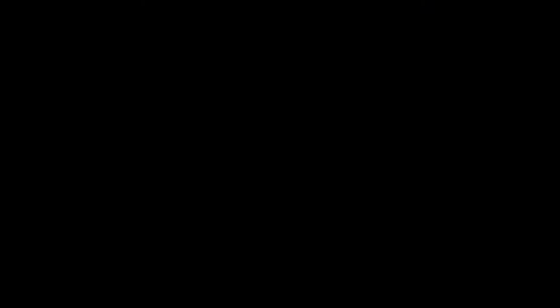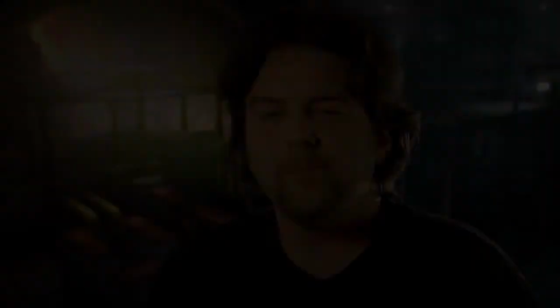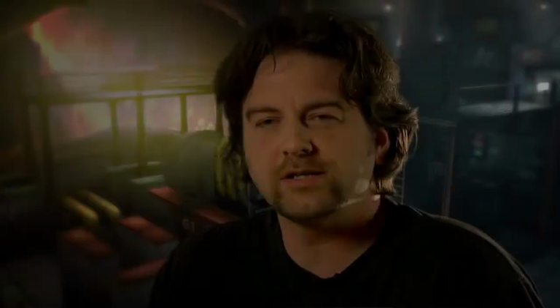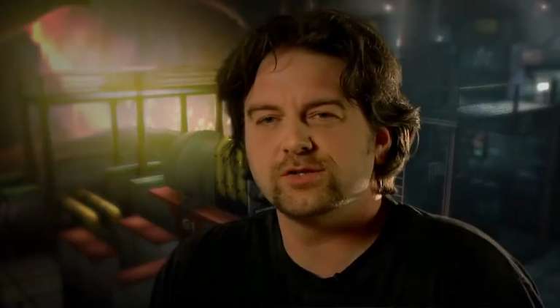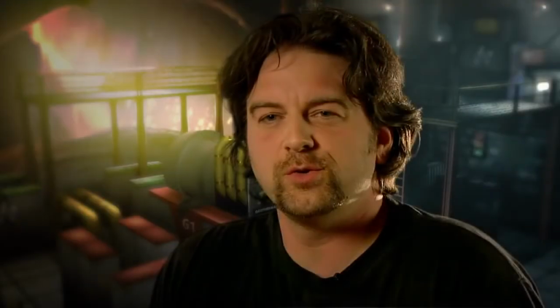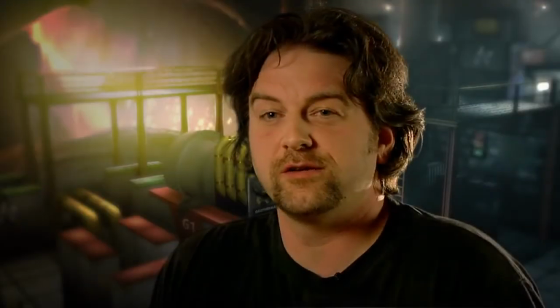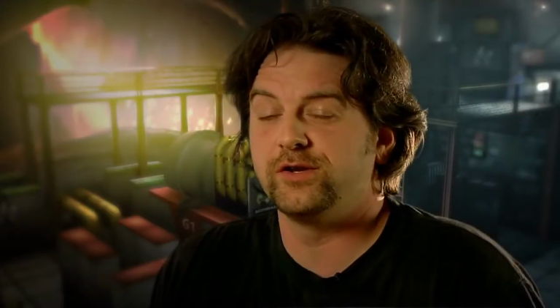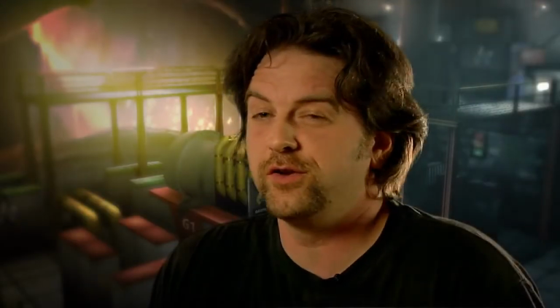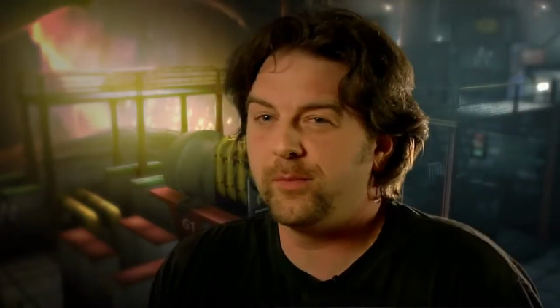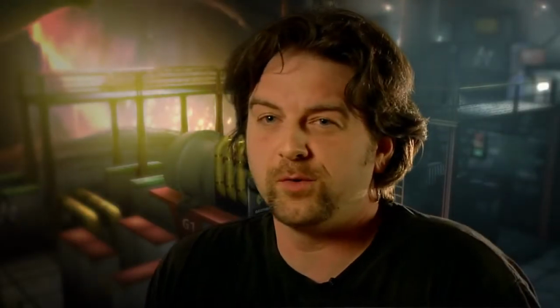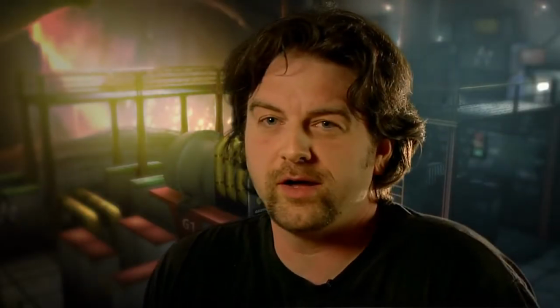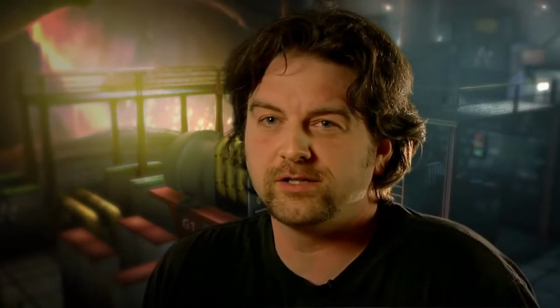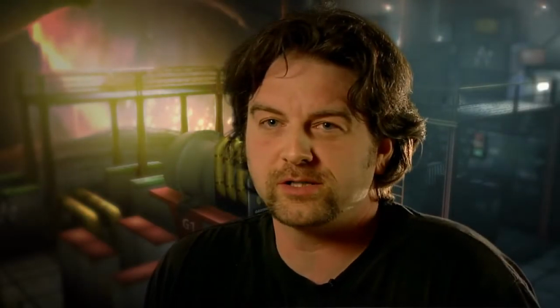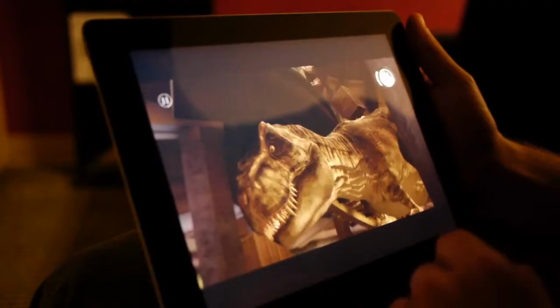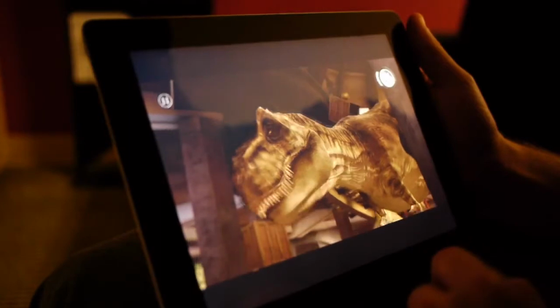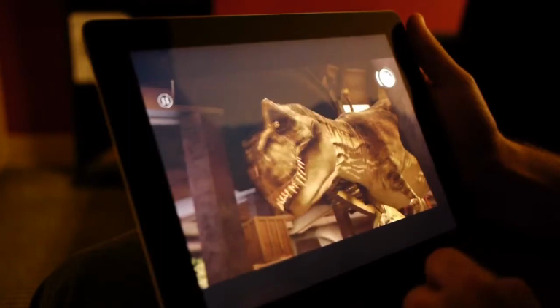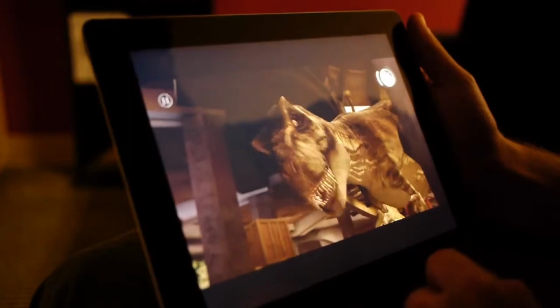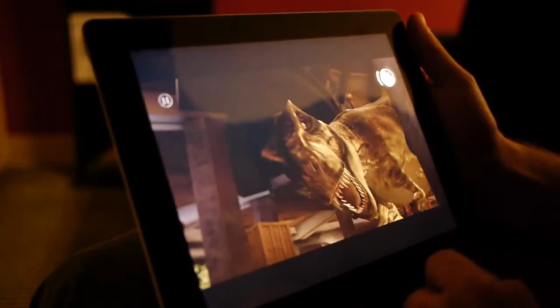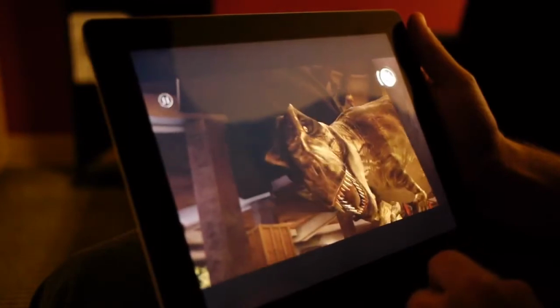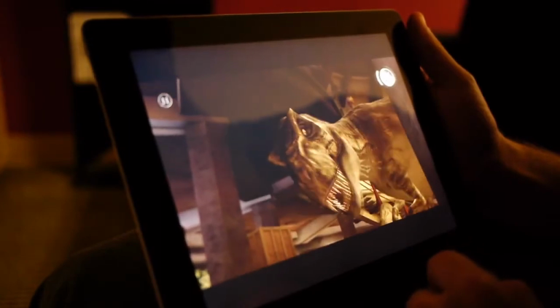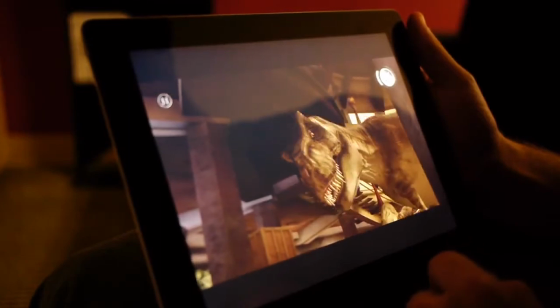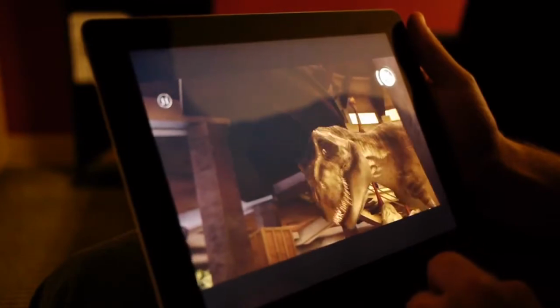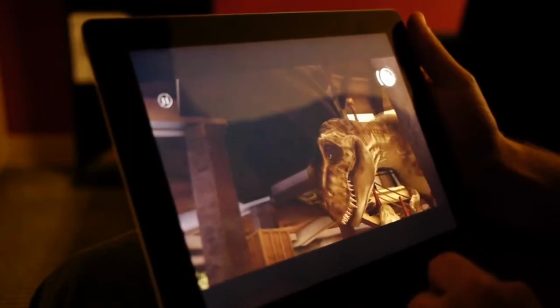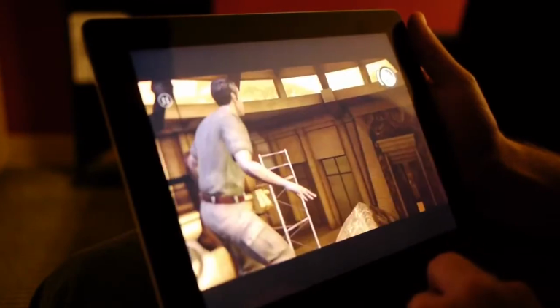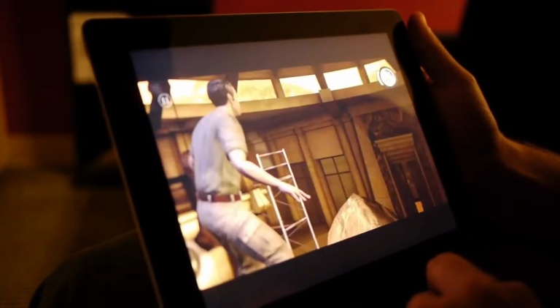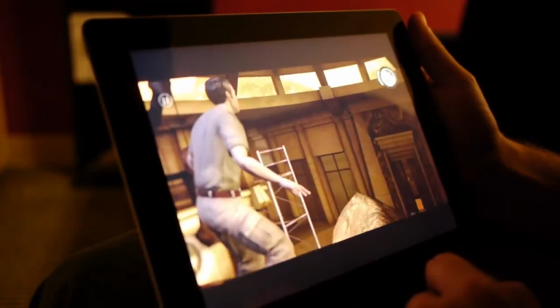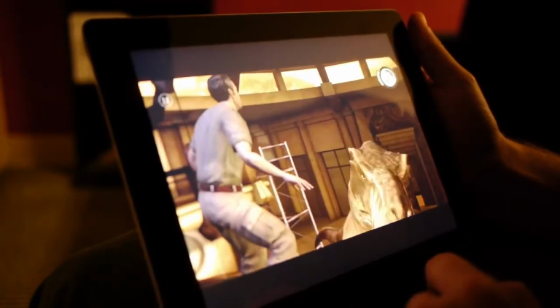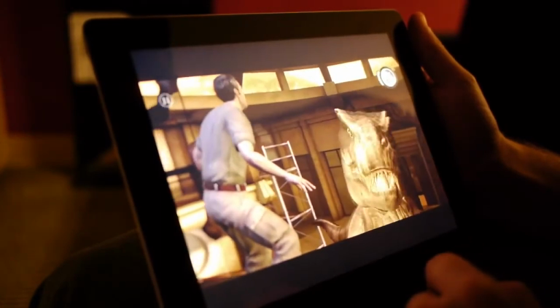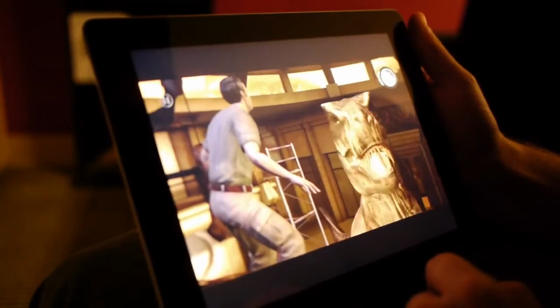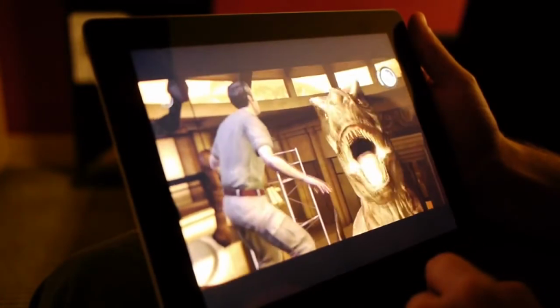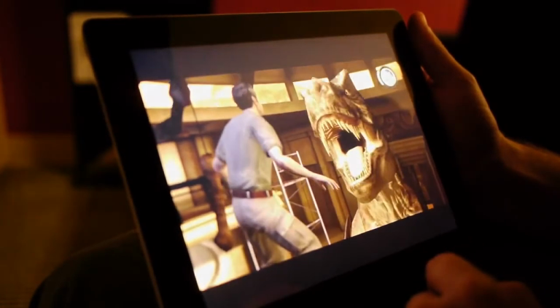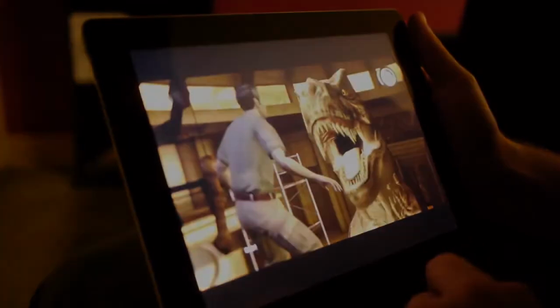iPad 2 is a phenomenal way to experience Jurassic Park the game. And it's out now on the App Store.